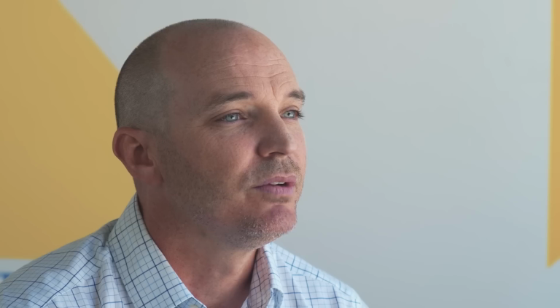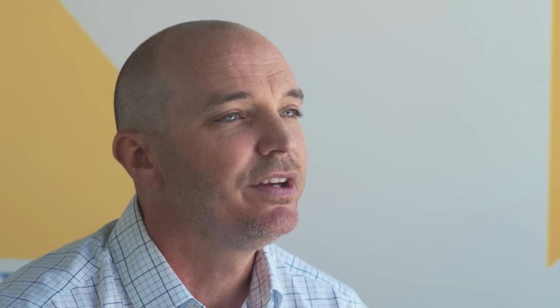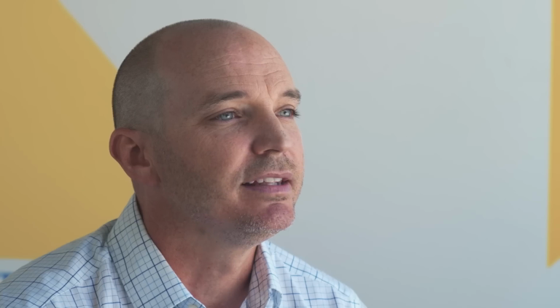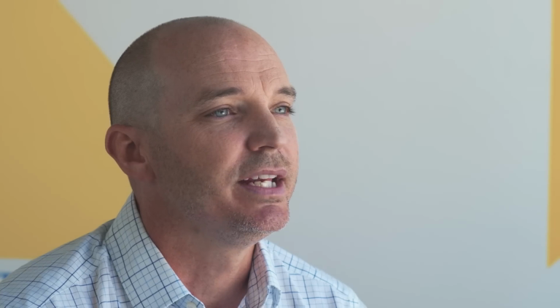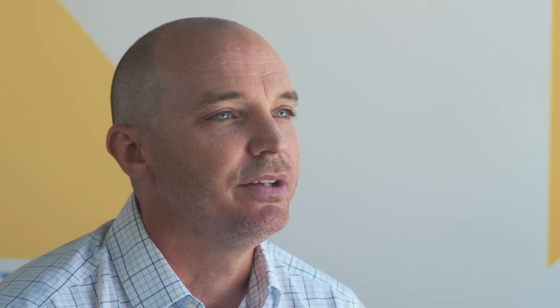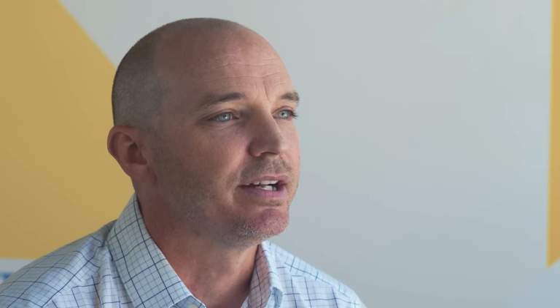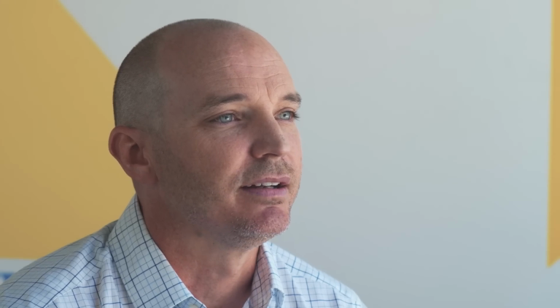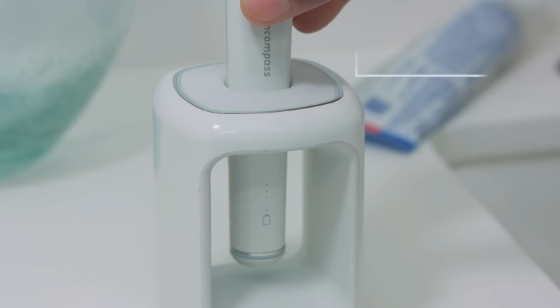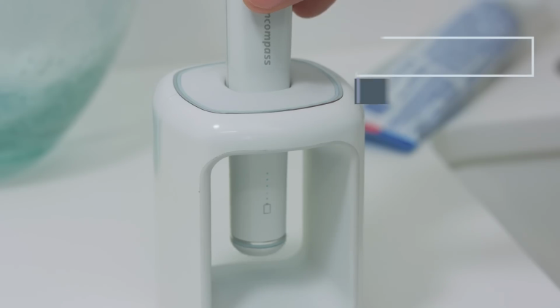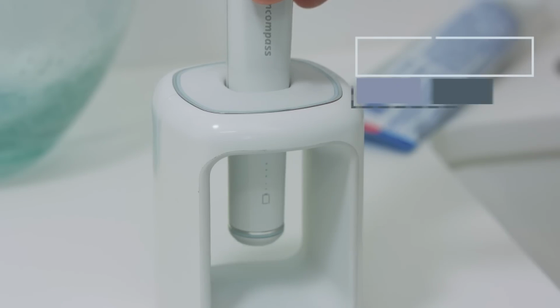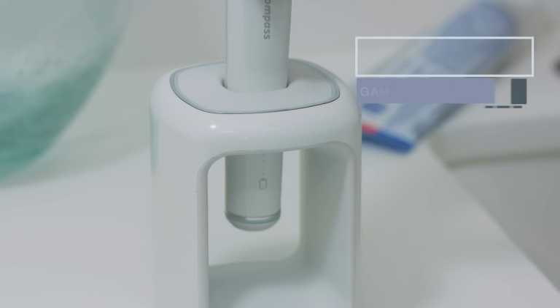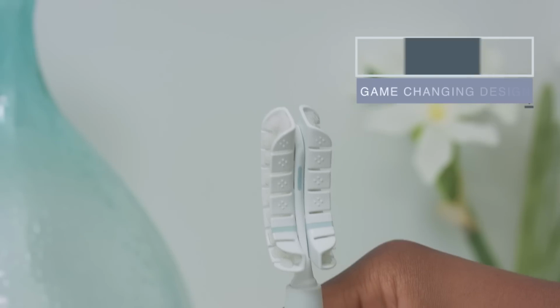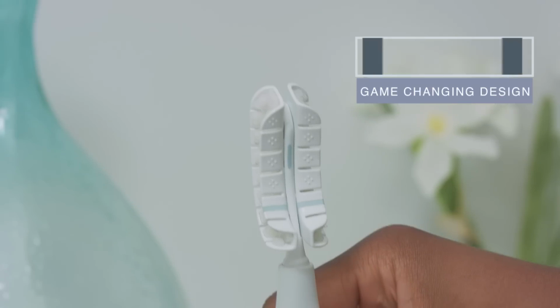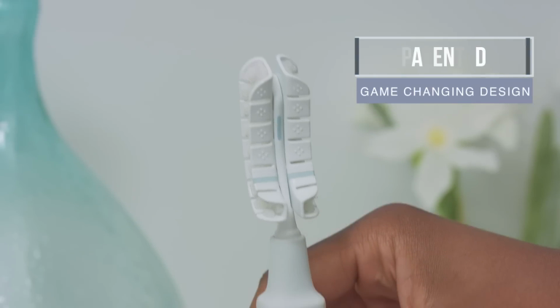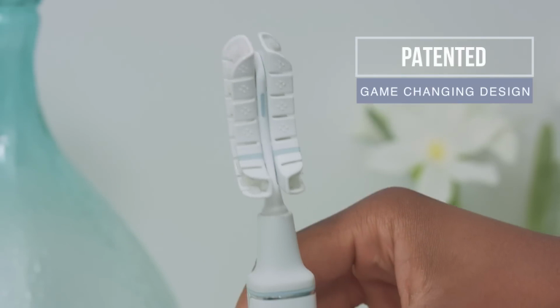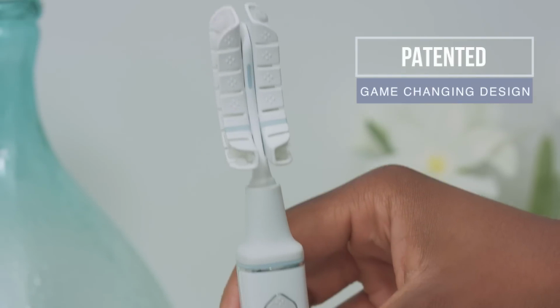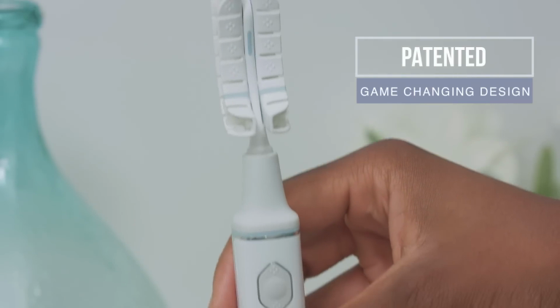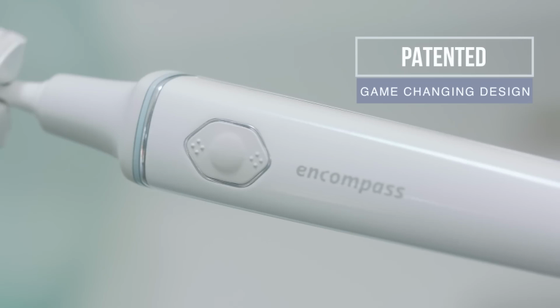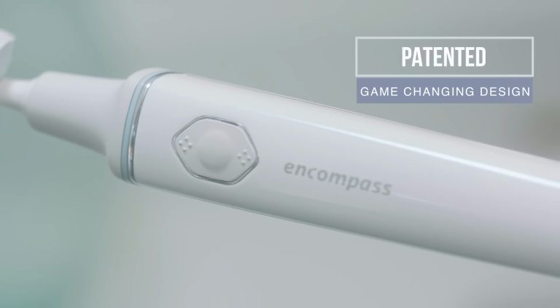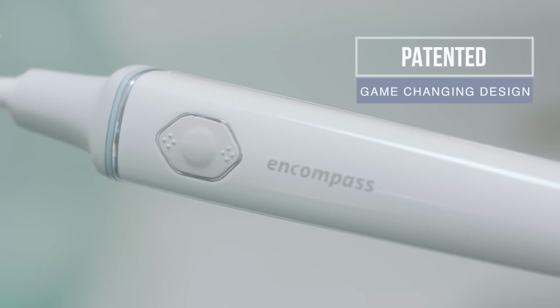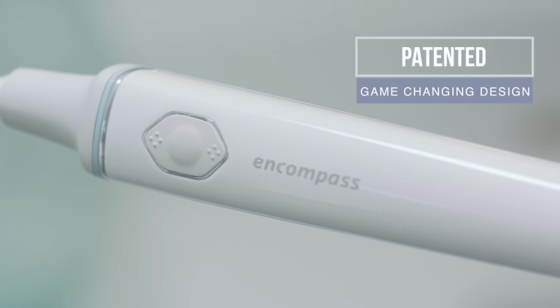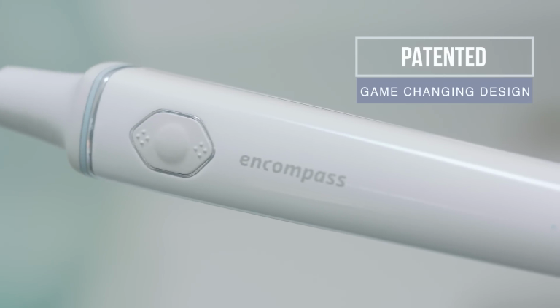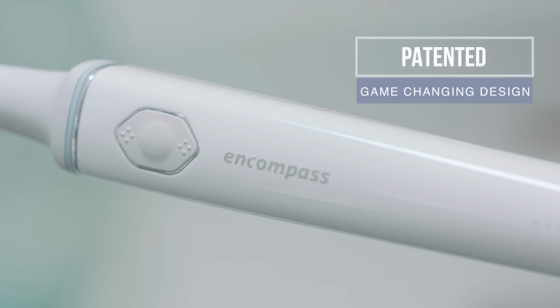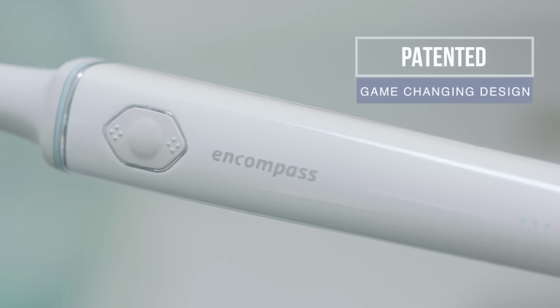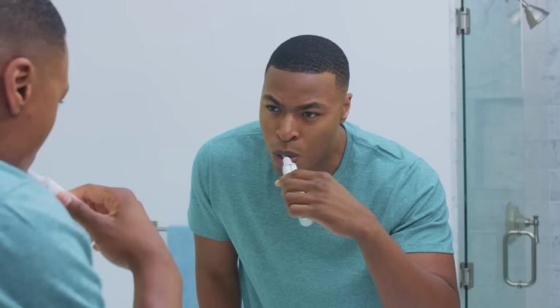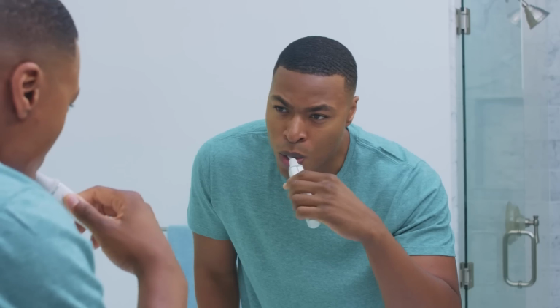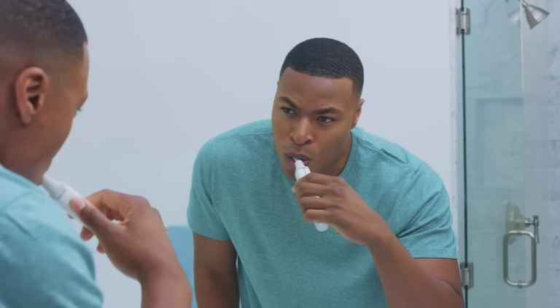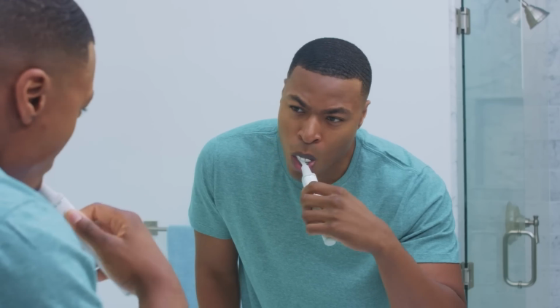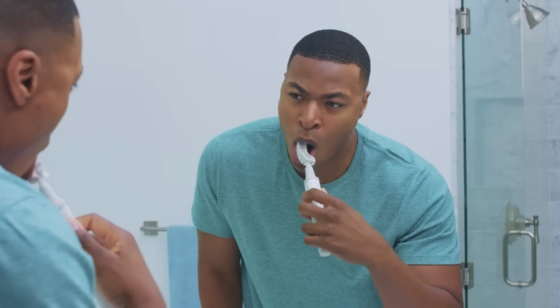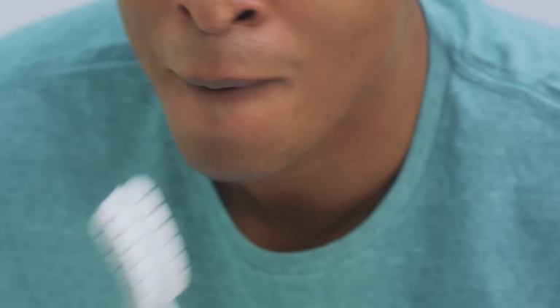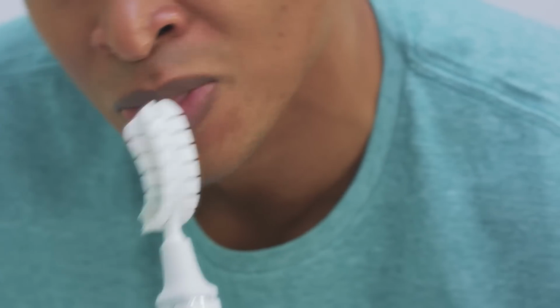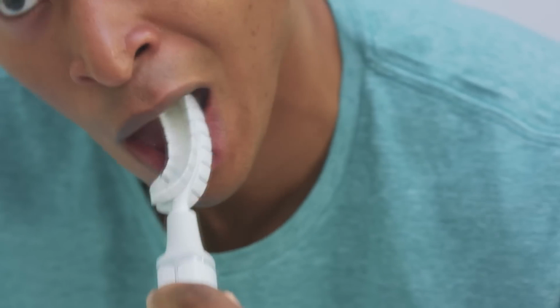What if you can eliminate user error? The Encompass Brush brushes half your mouth at once, eliminating user error to truly clean your teeth in less than 20 seconds.